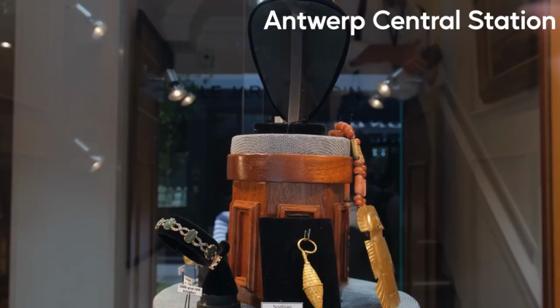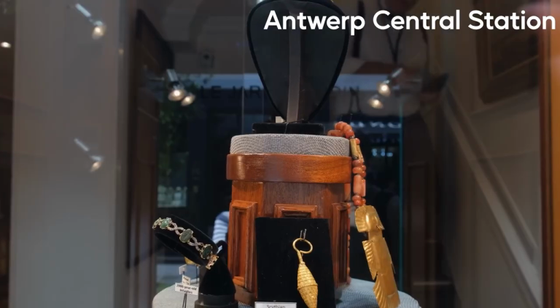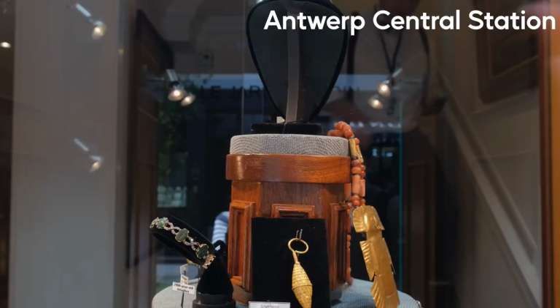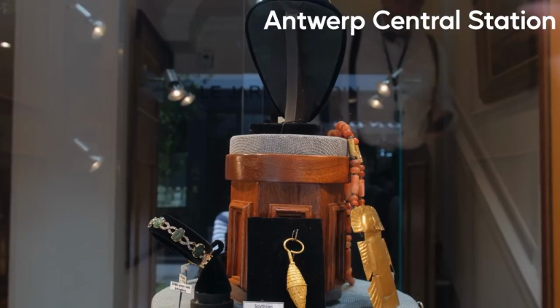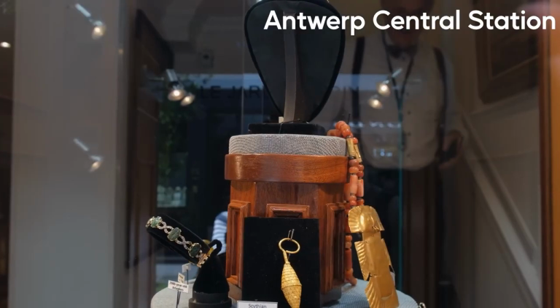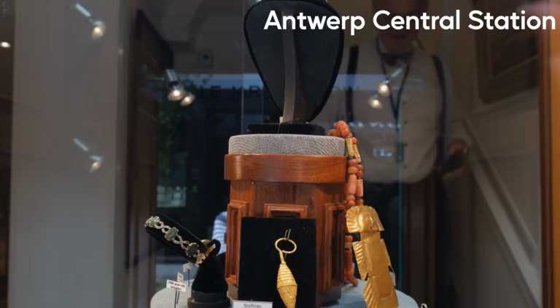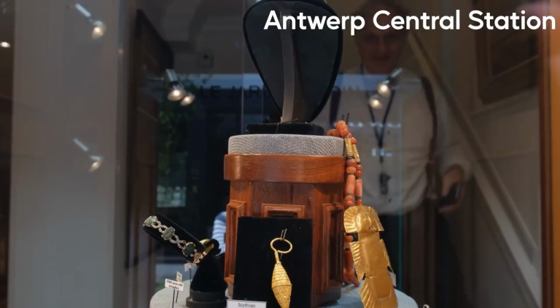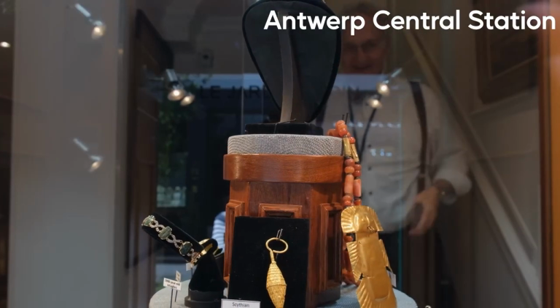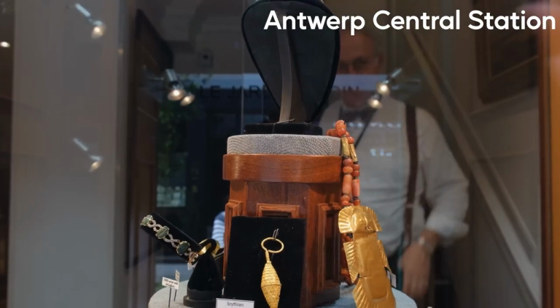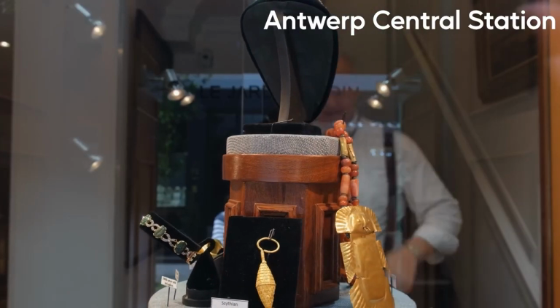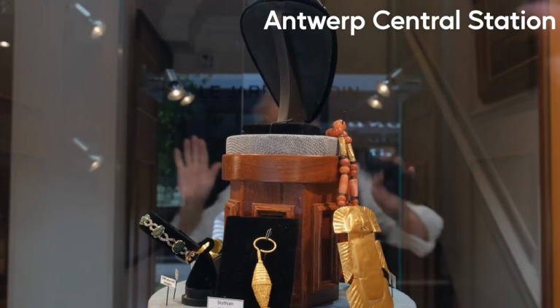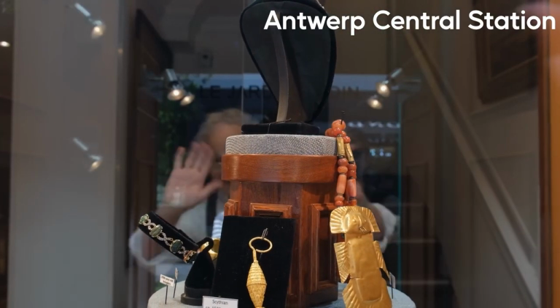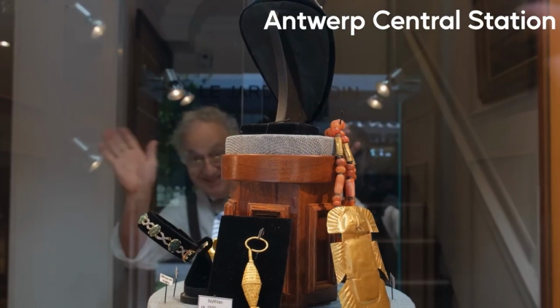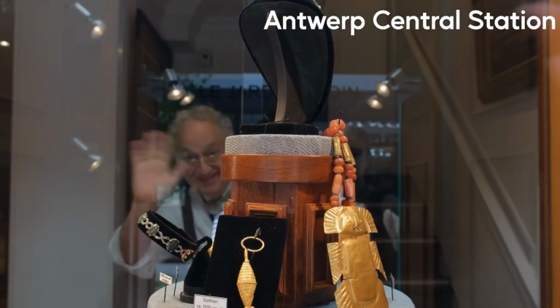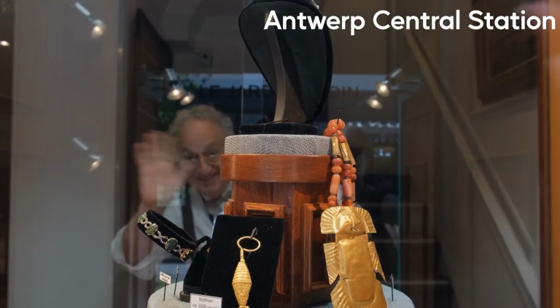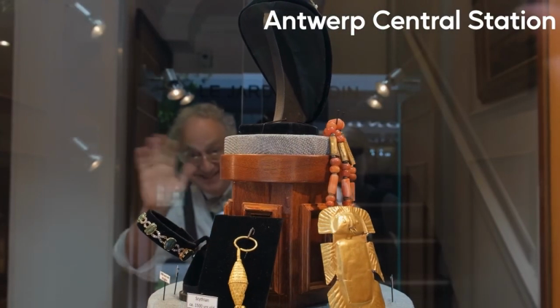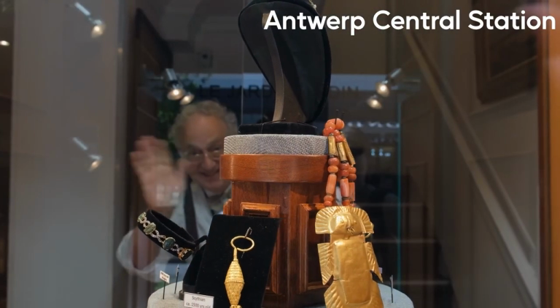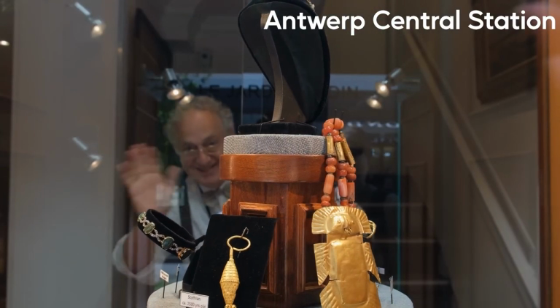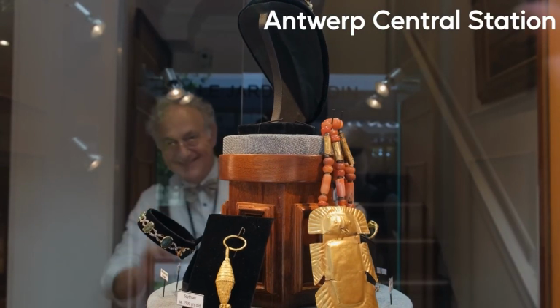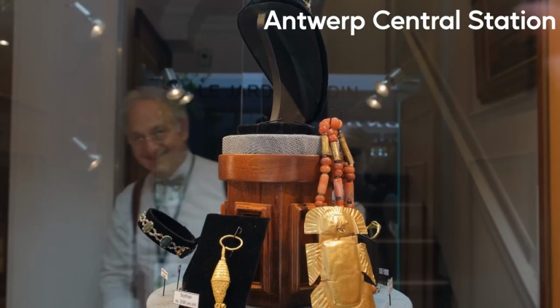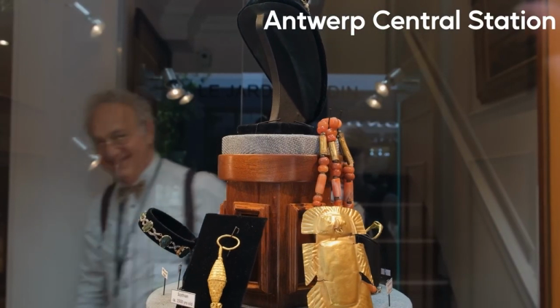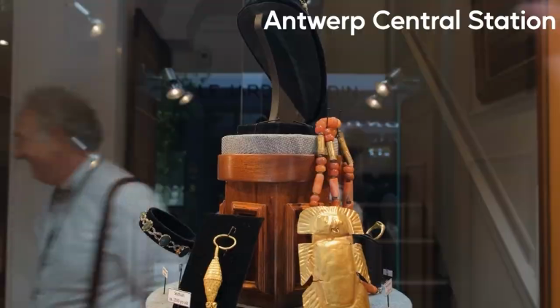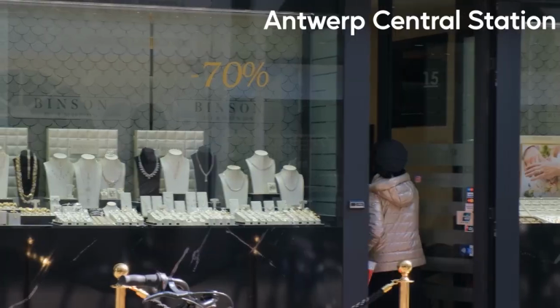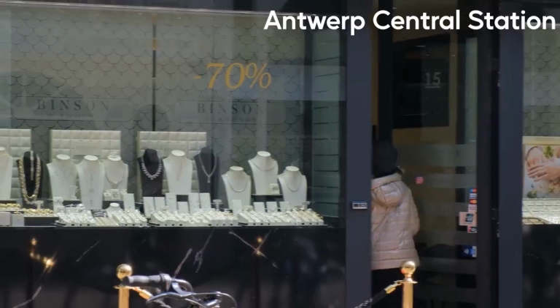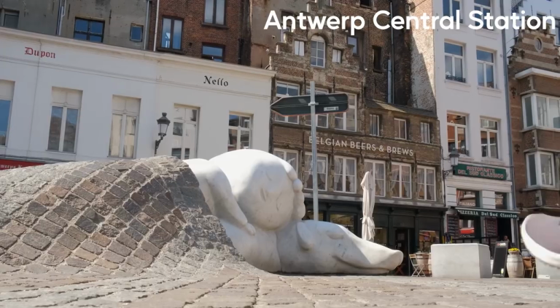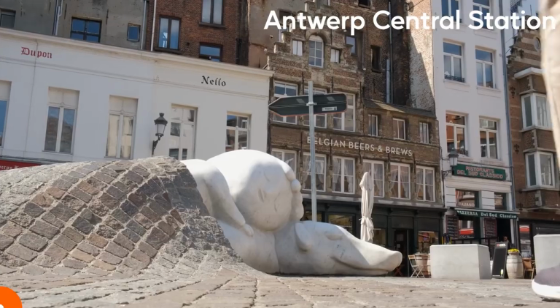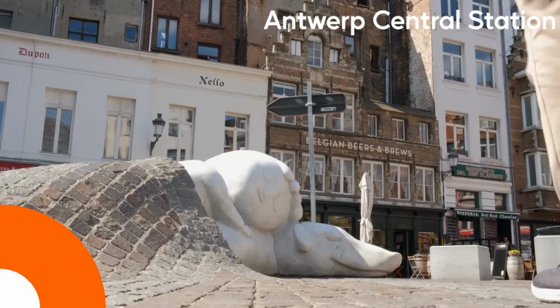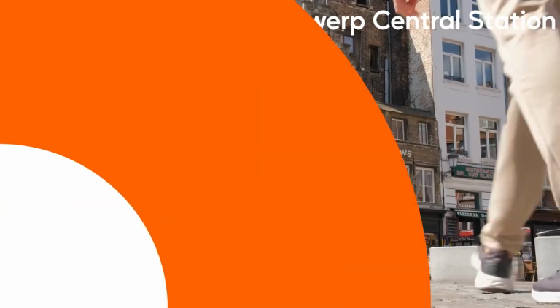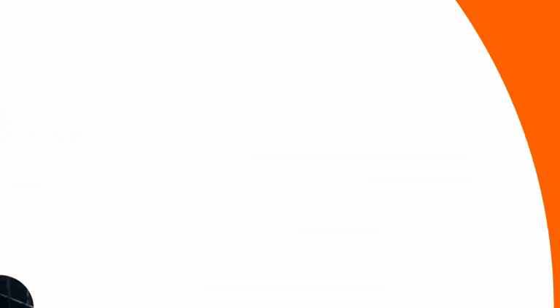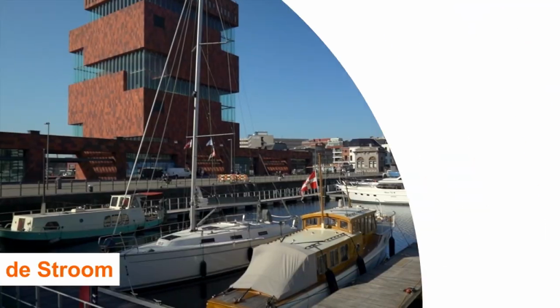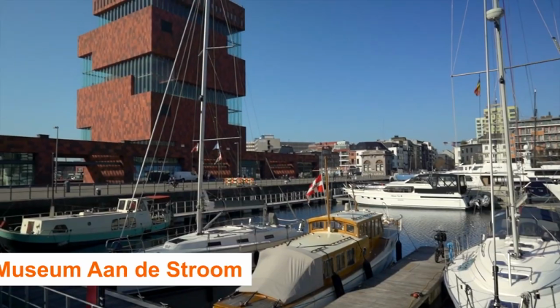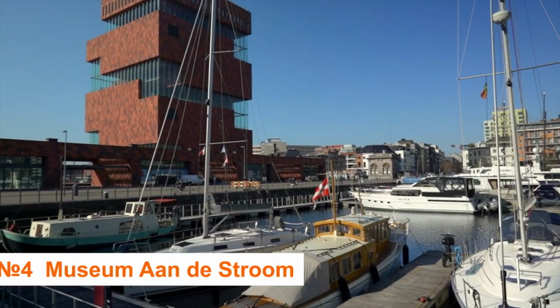Antwerp has been renowned as the world's diamond capital since 1447.